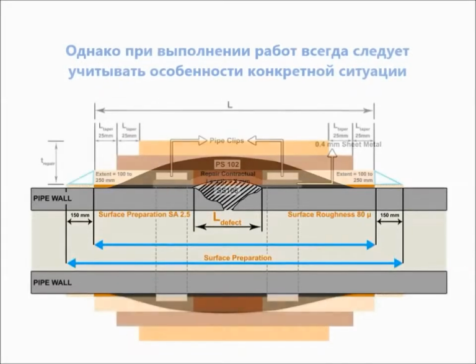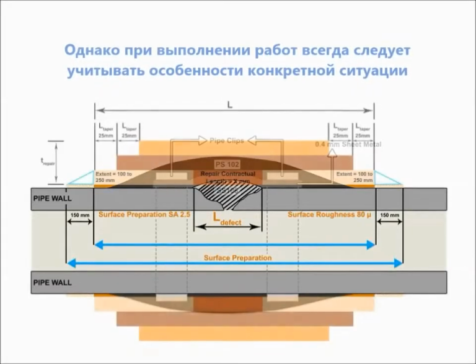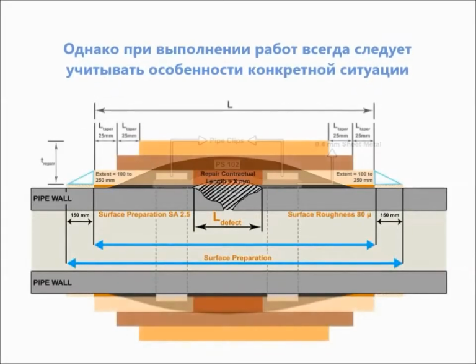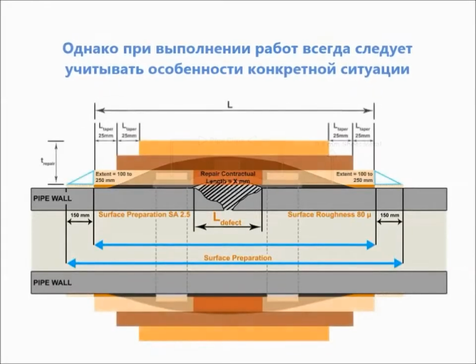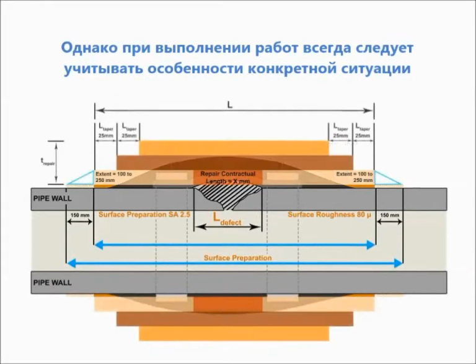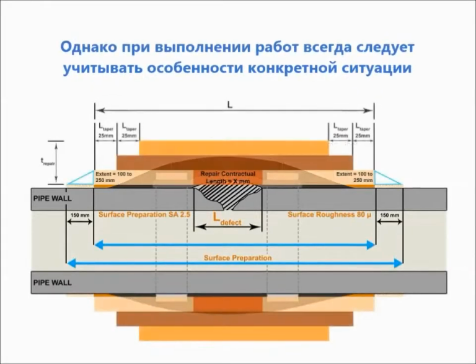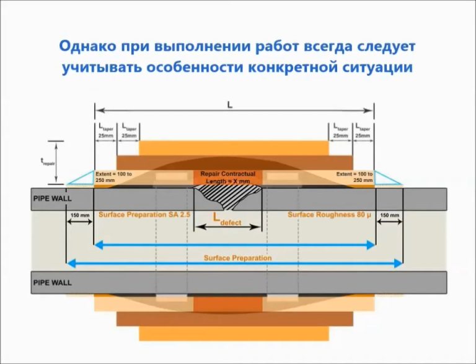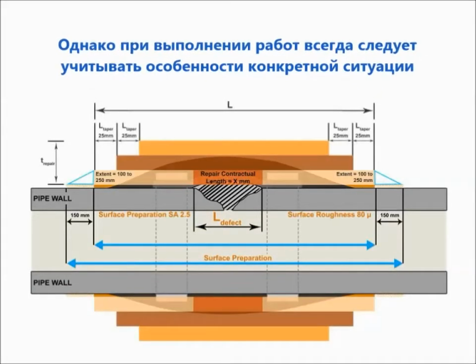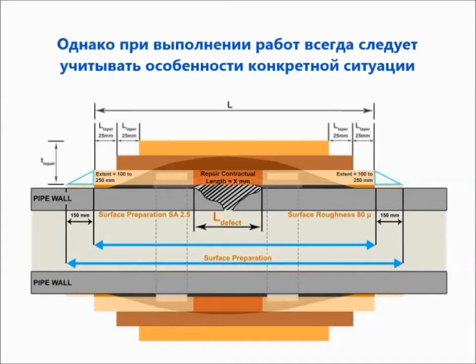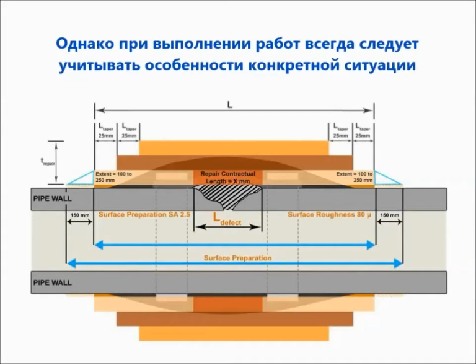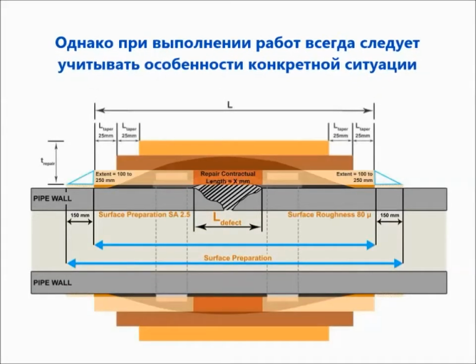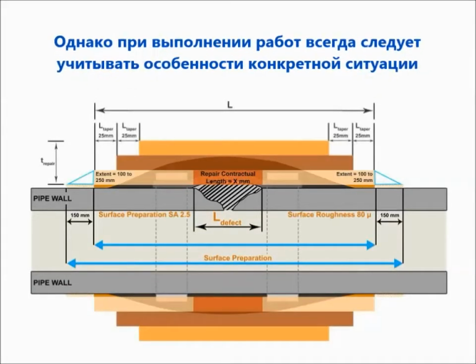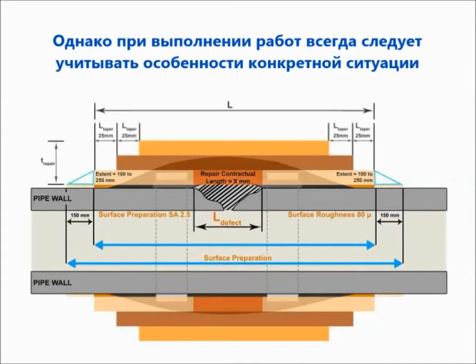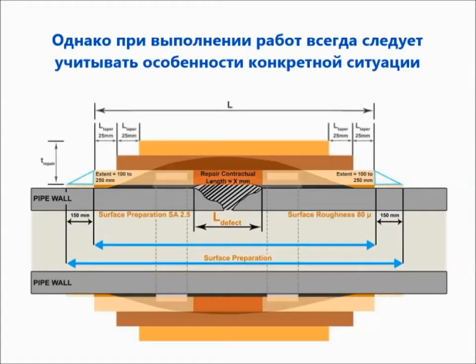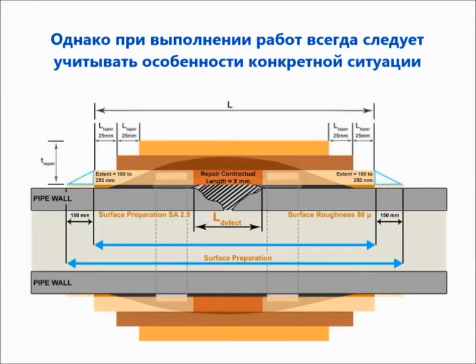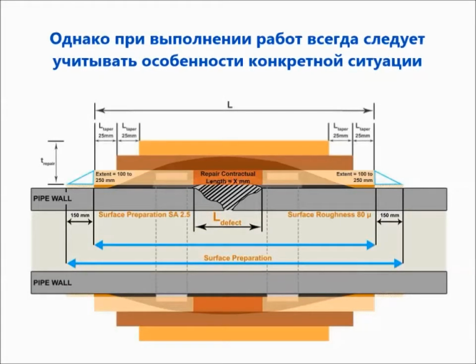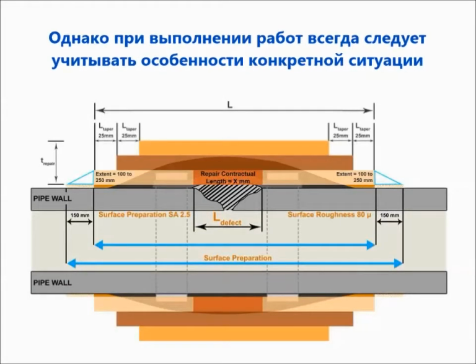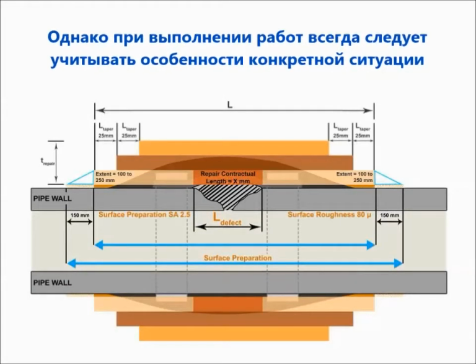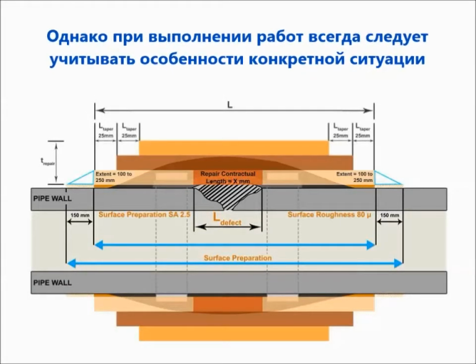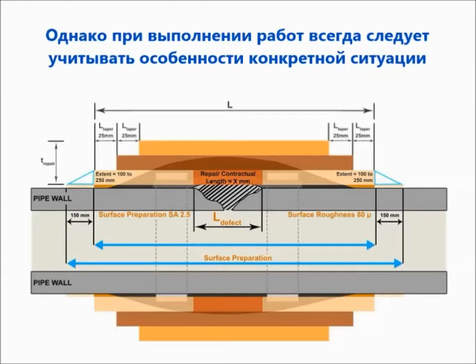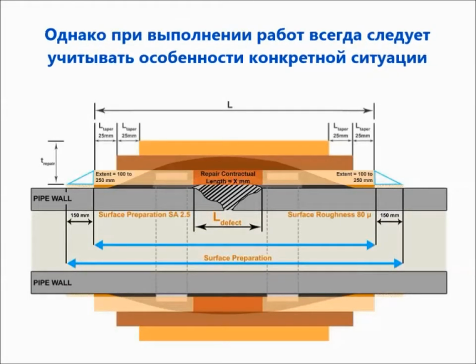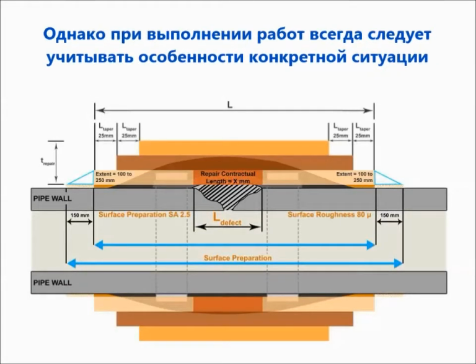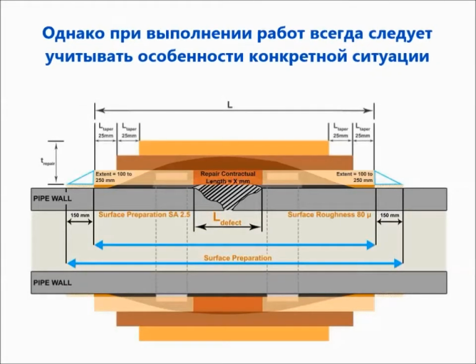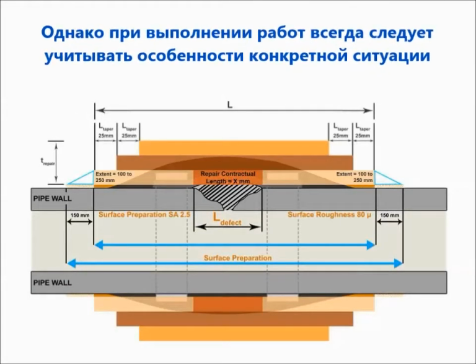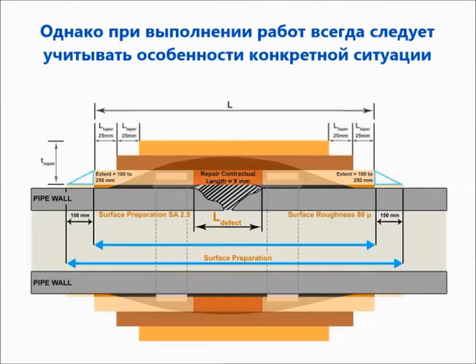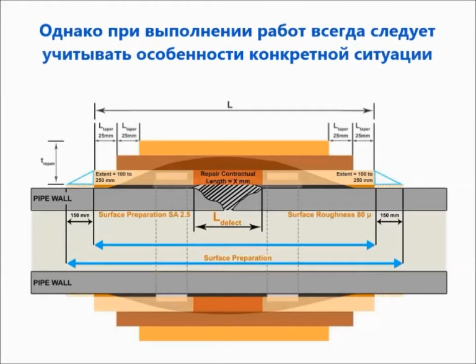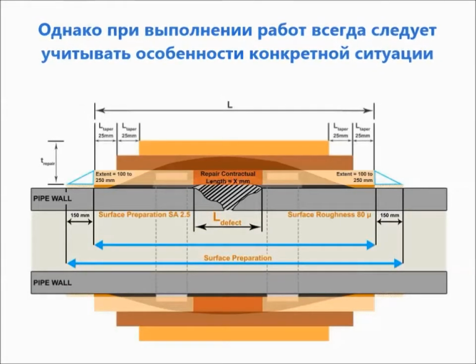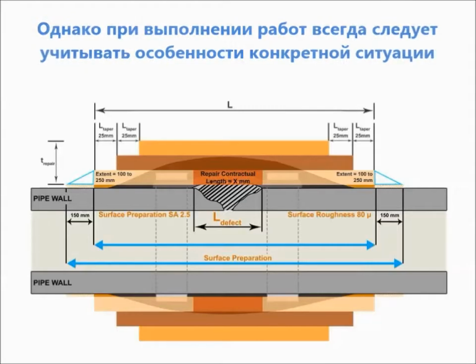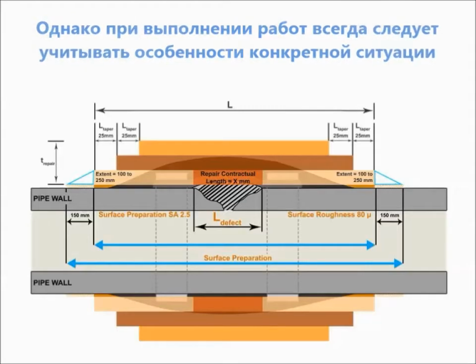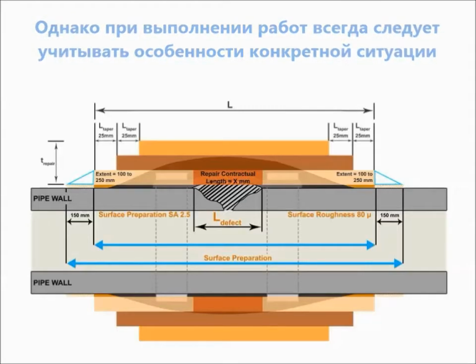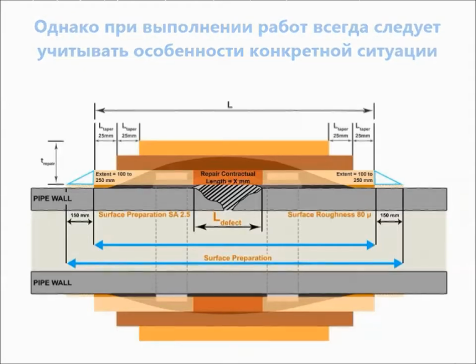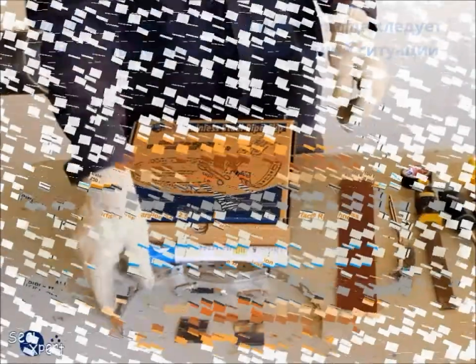Please note that composite leak repair should be designed for a specific repair situation.